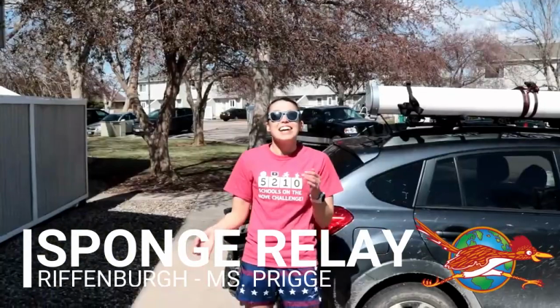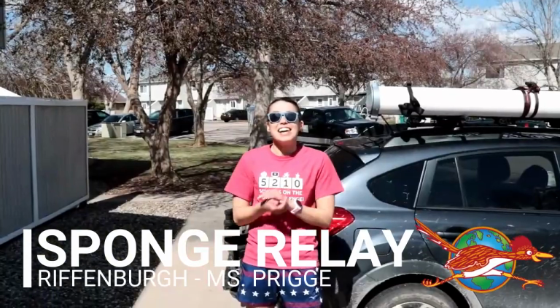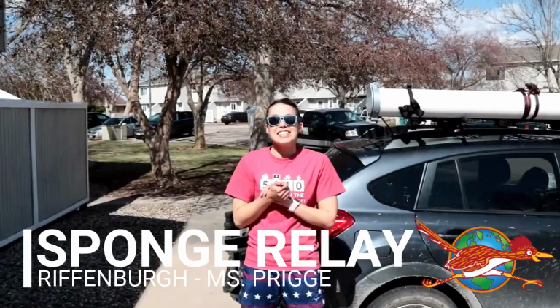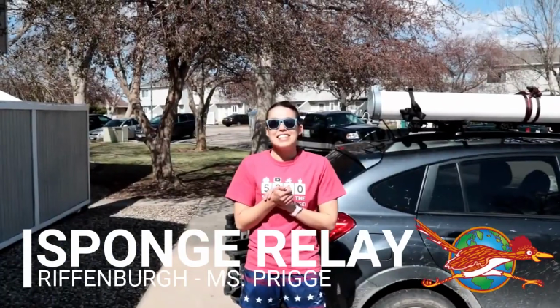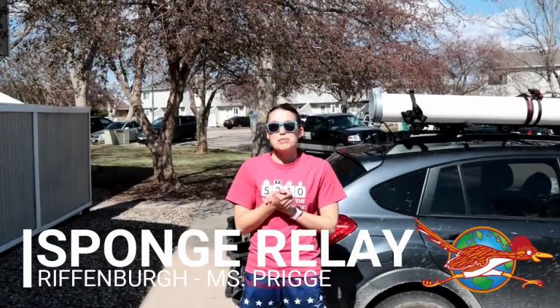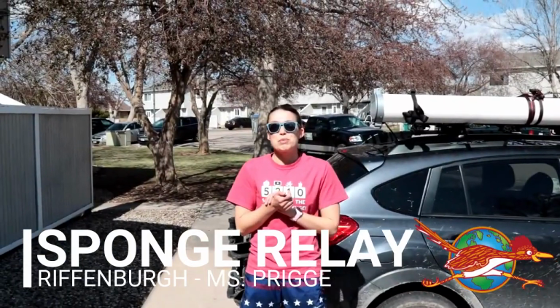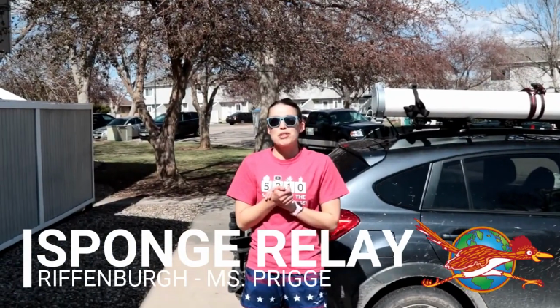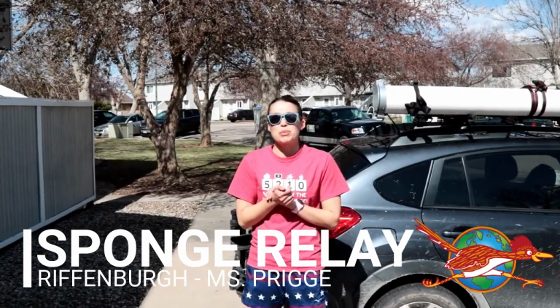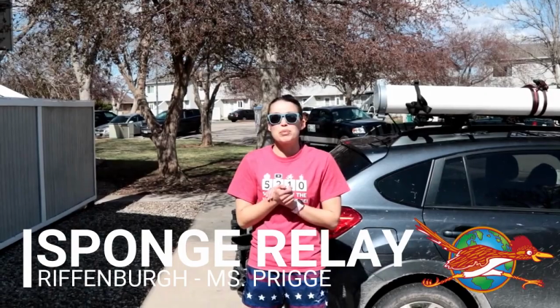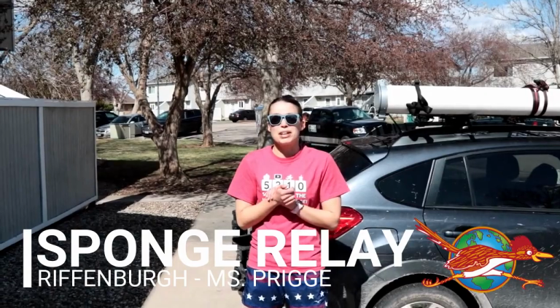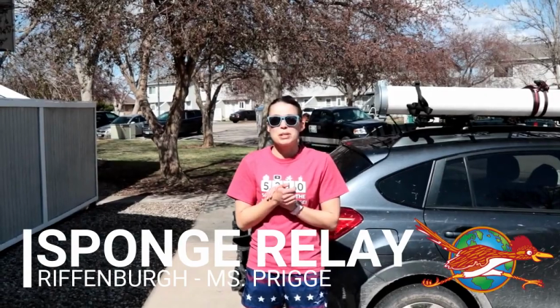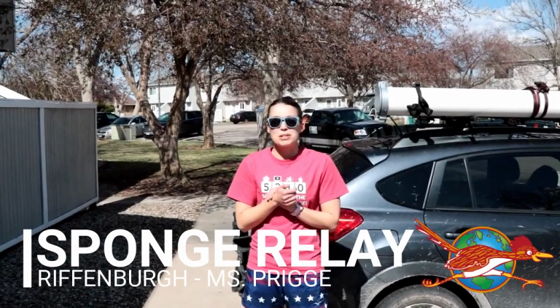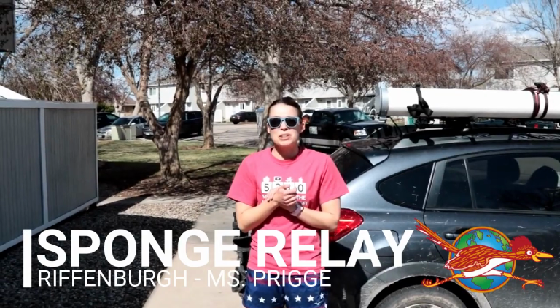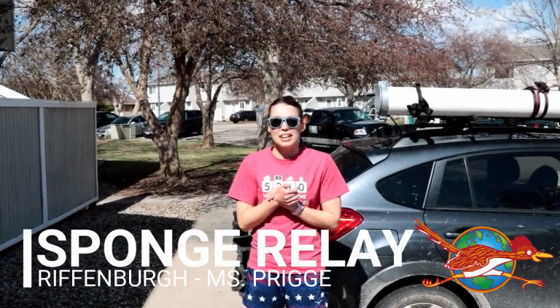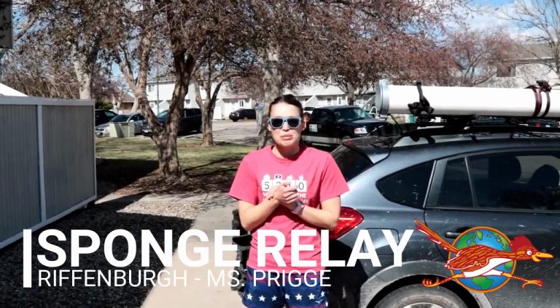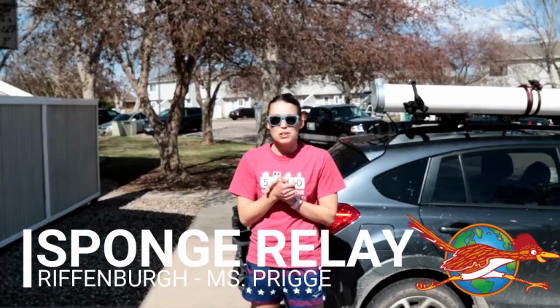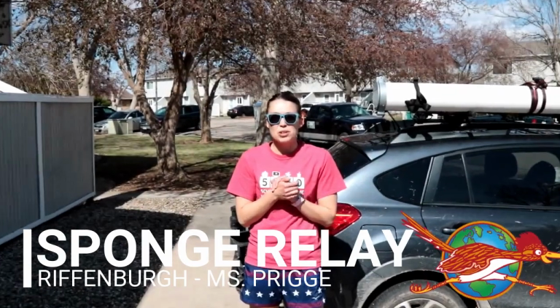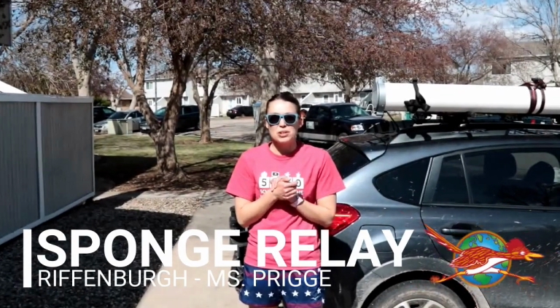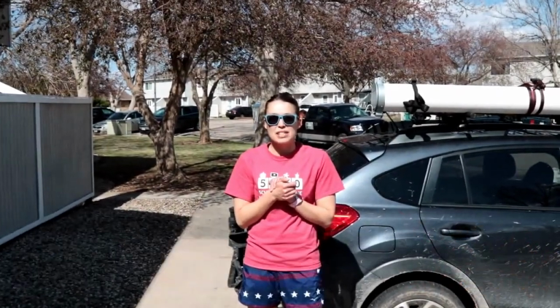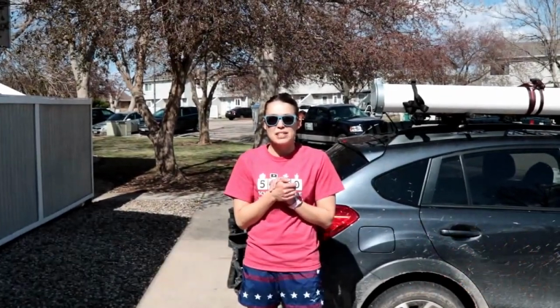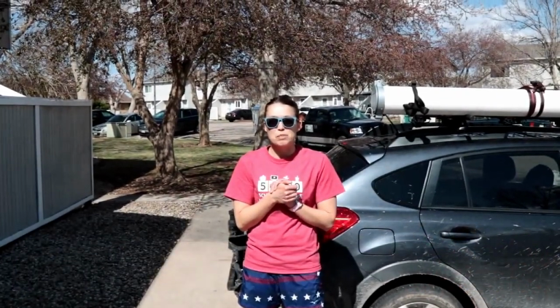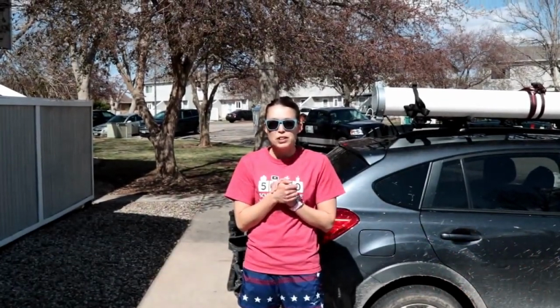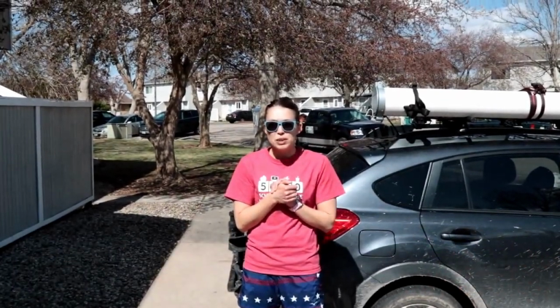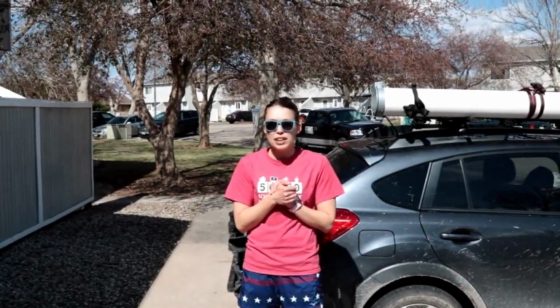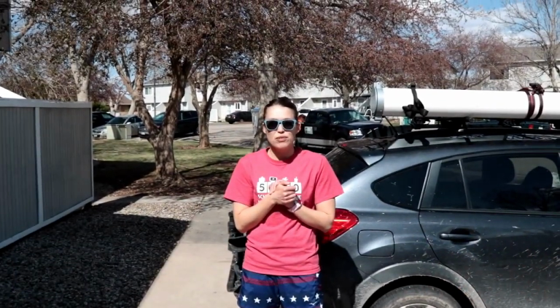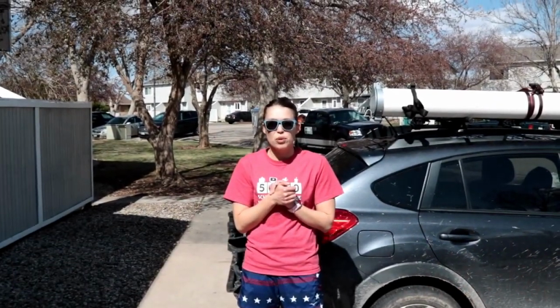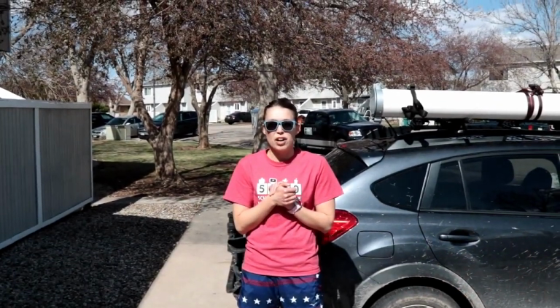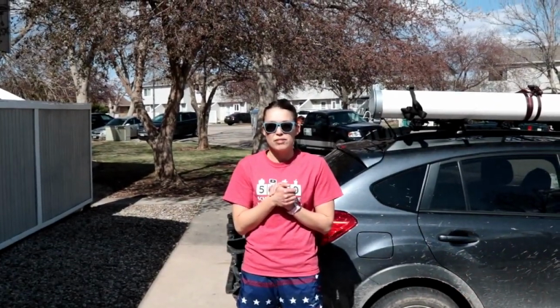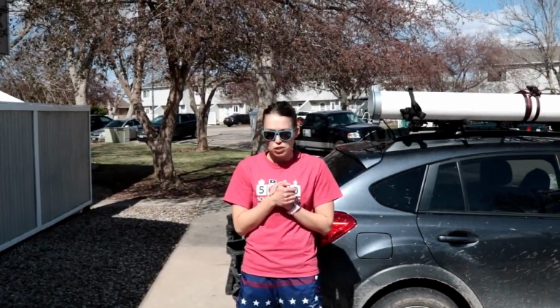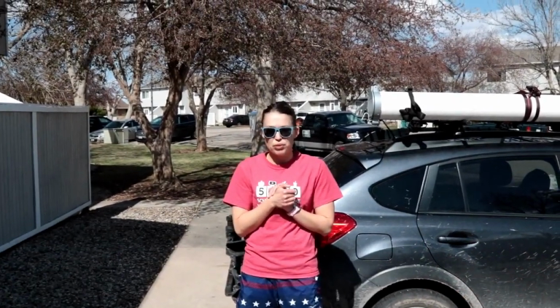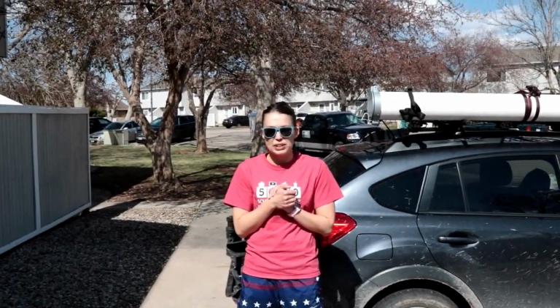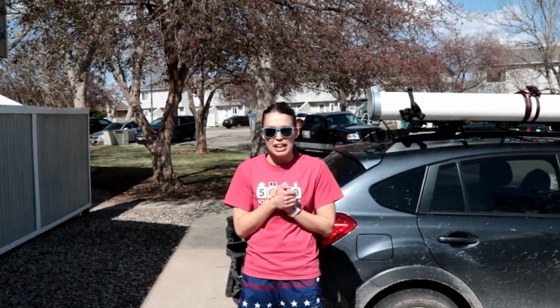Hey guys, it's Ms. Priggy from Ruffenburg Elementary School, and I'm here to show you guys the sponge relay for our virtual field day.